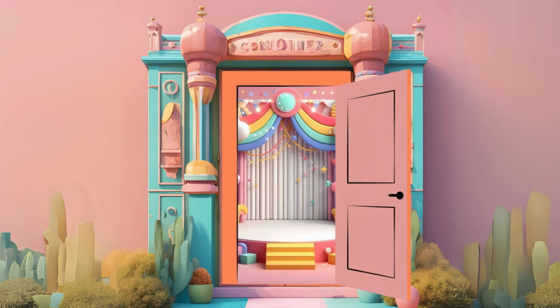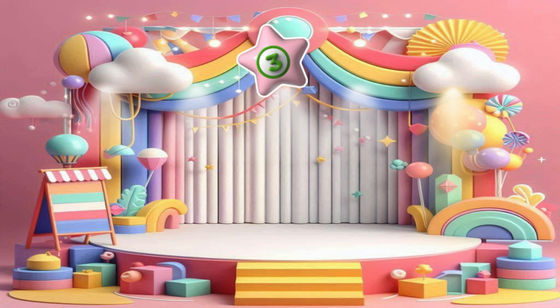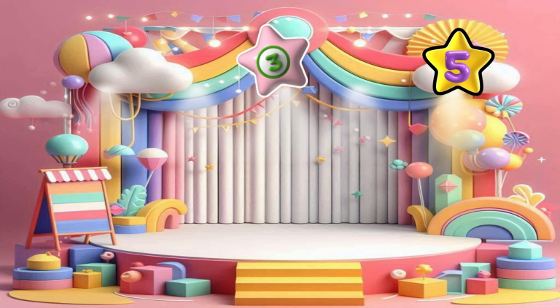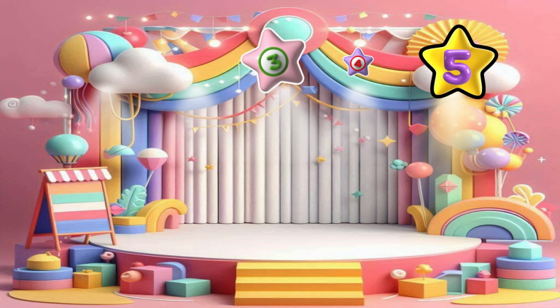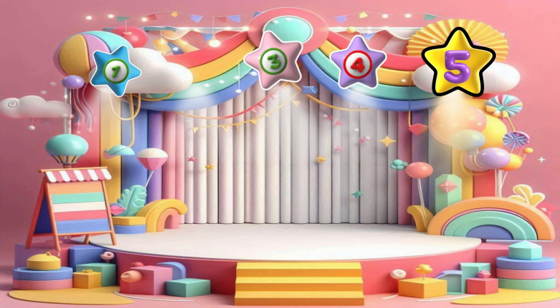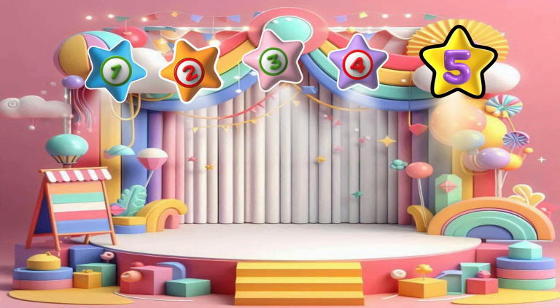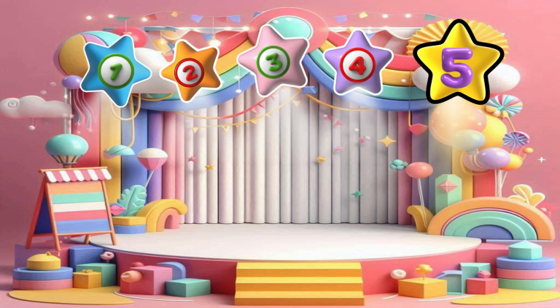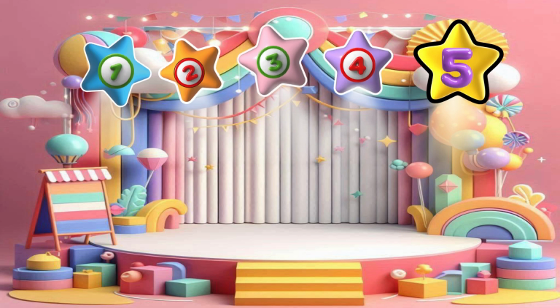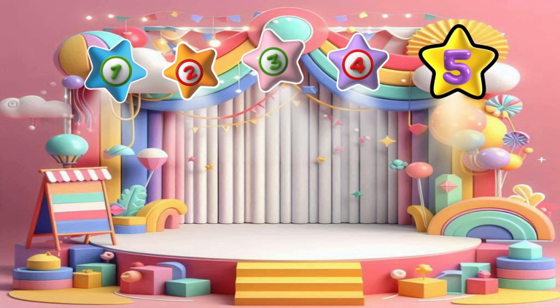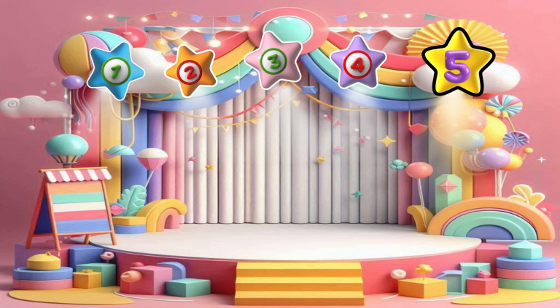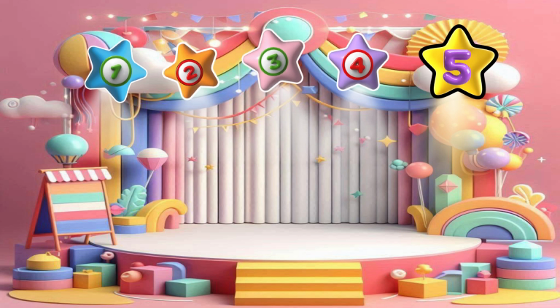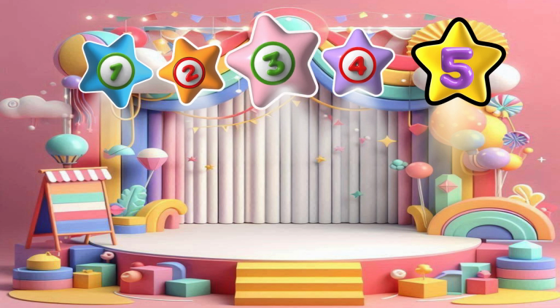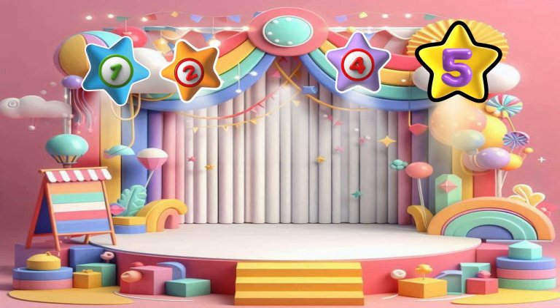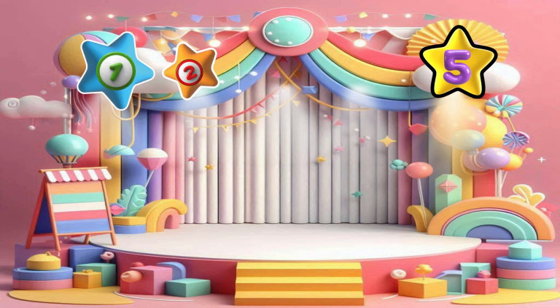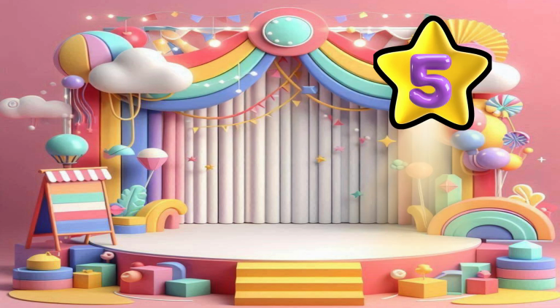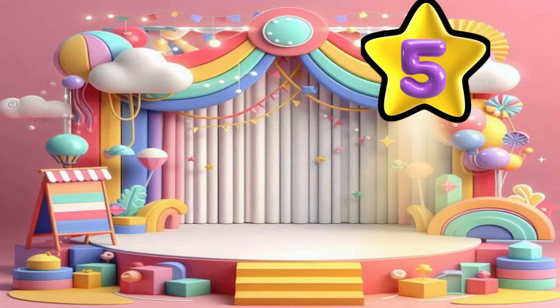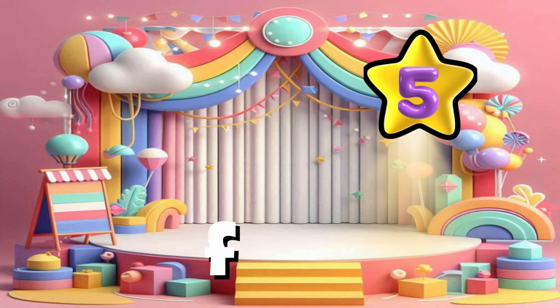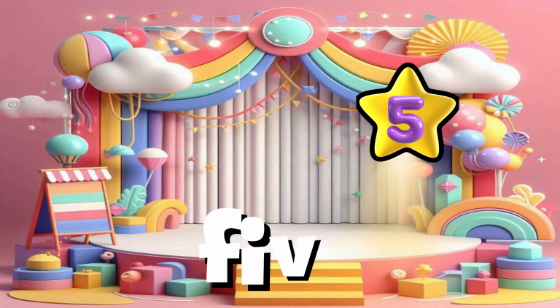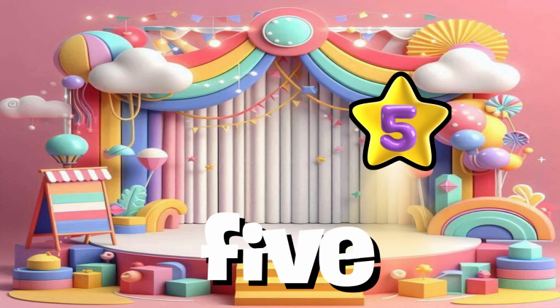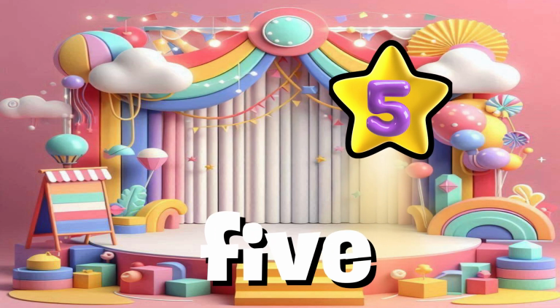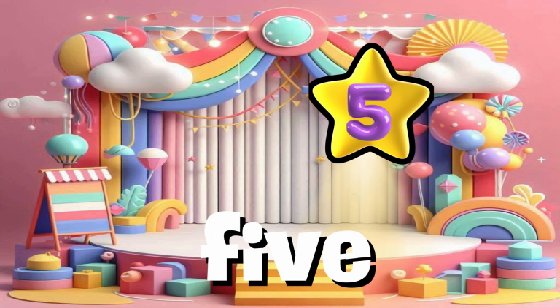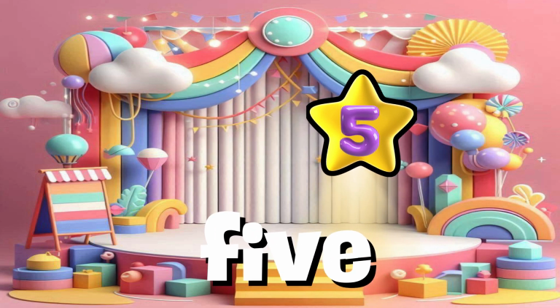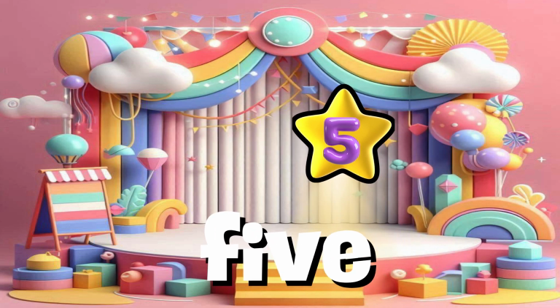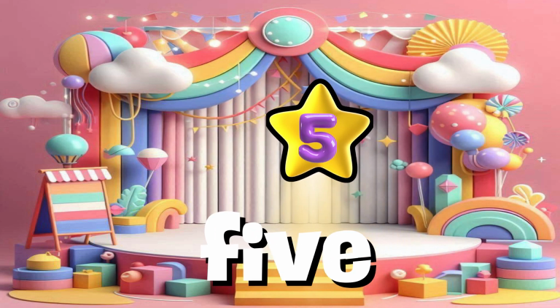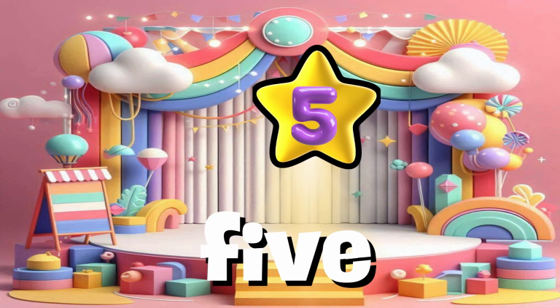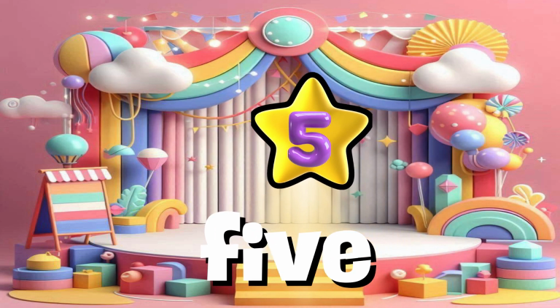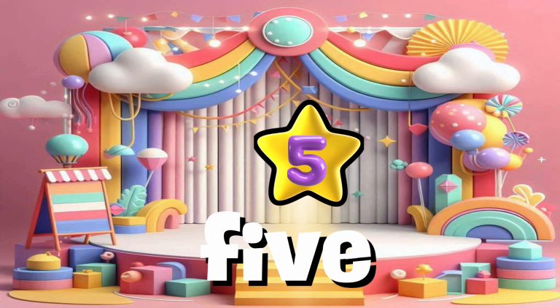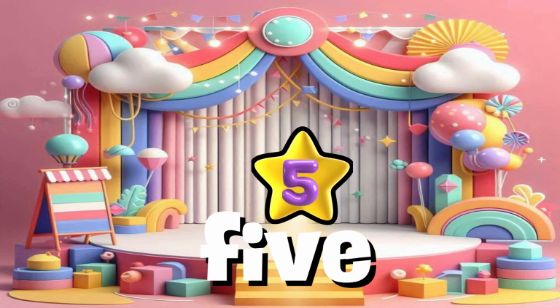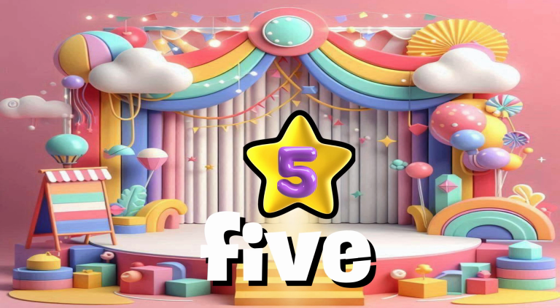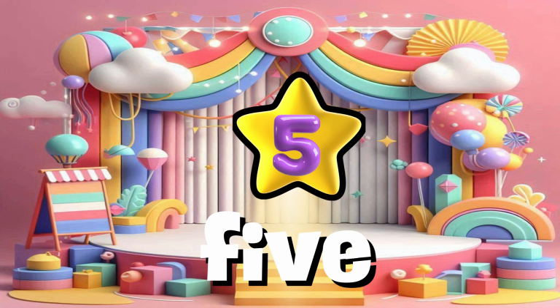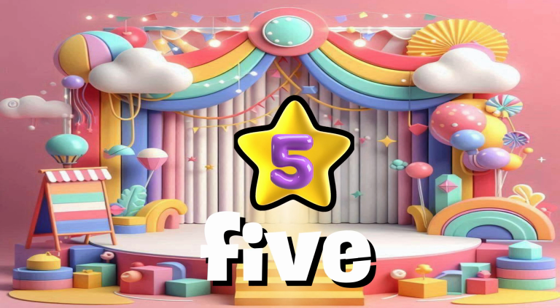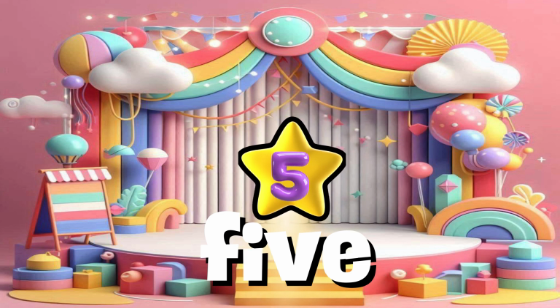Welcome to the five-star stage, where number five shines bright. Can you reach for the stars and count them with me?